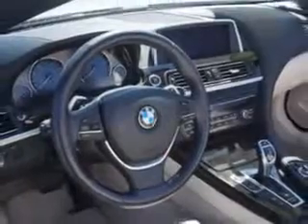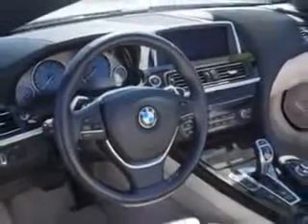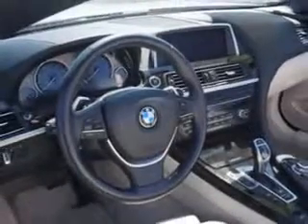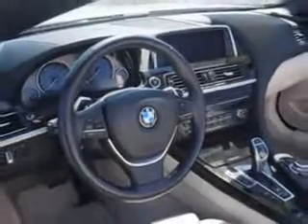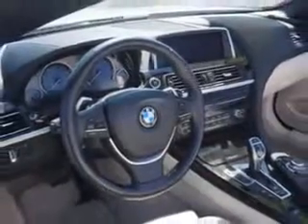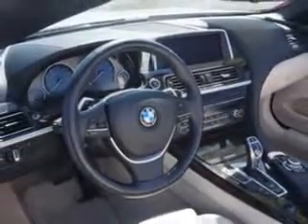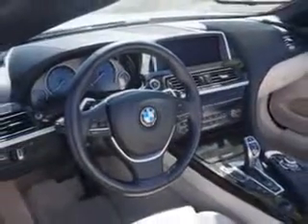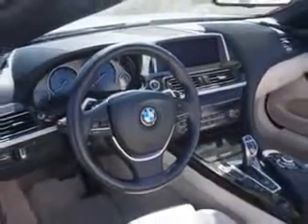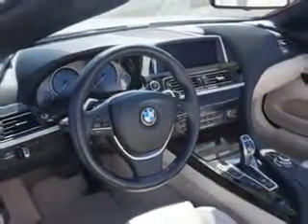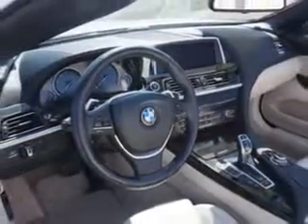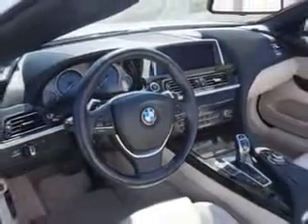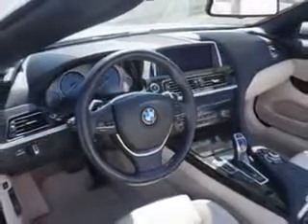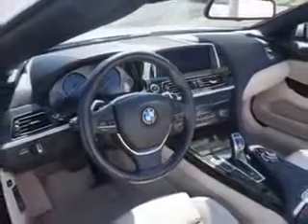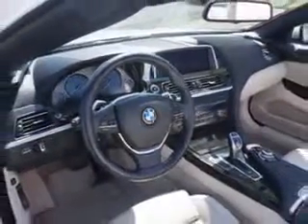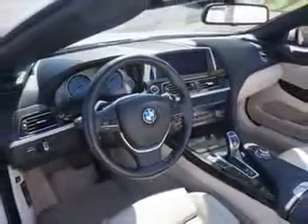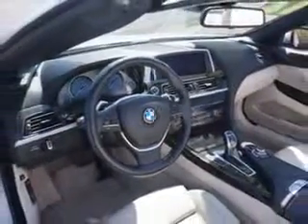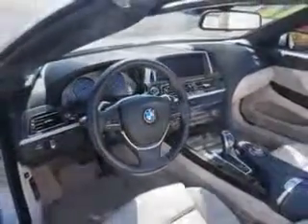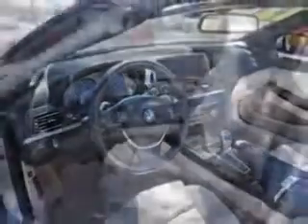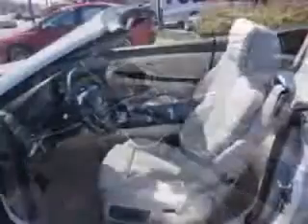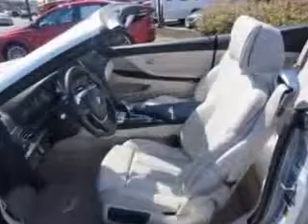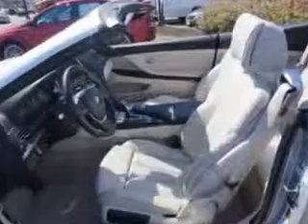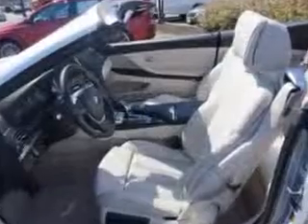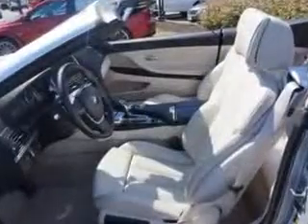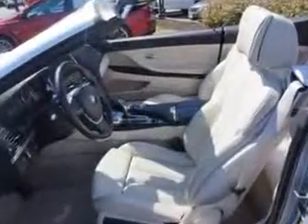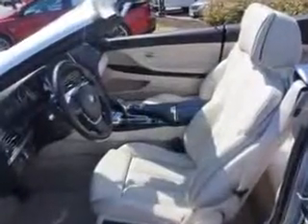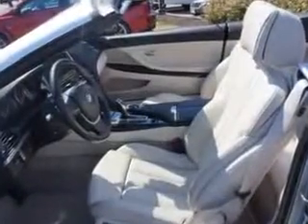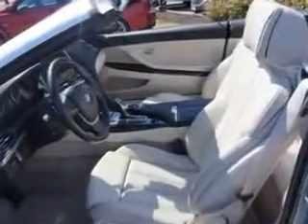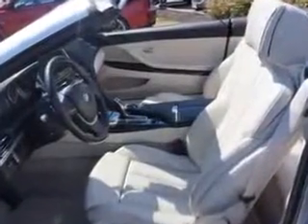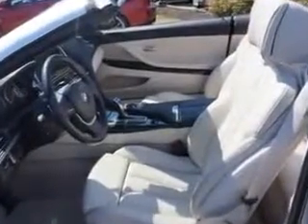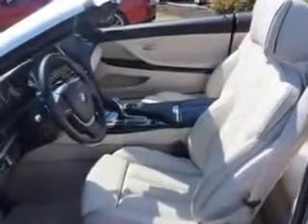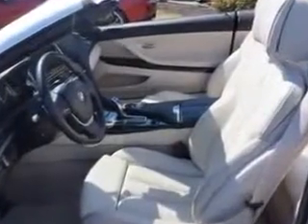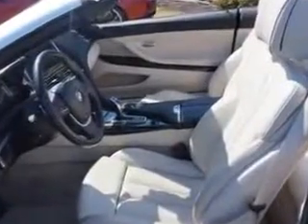Enjoy the drive and have peace of mind in this 2012 BMW 6 Series. See us at Edison Nissan today.